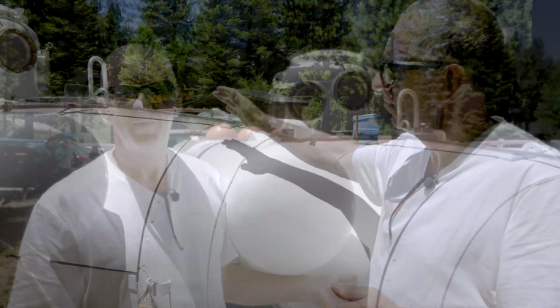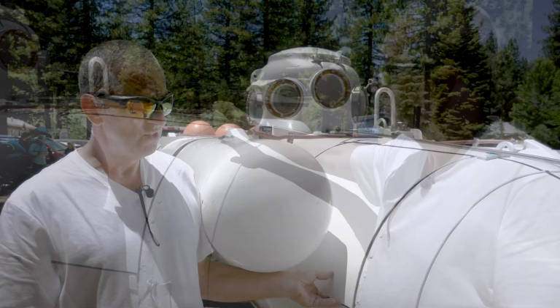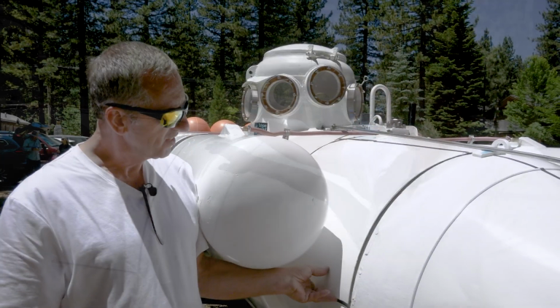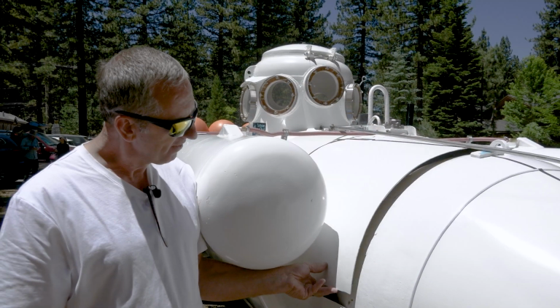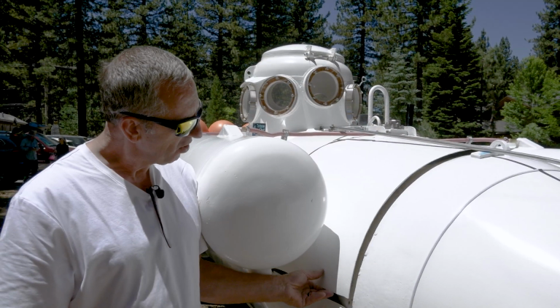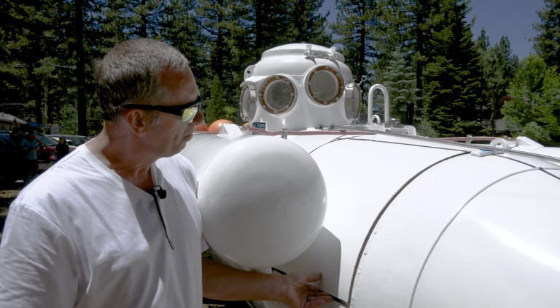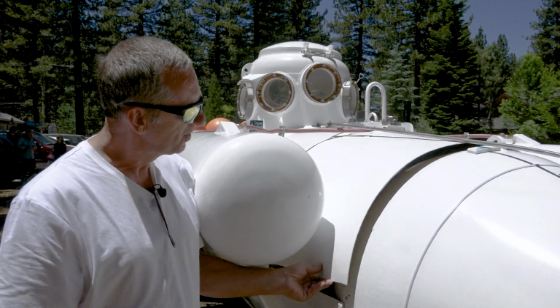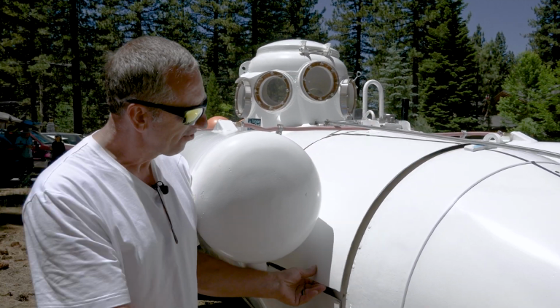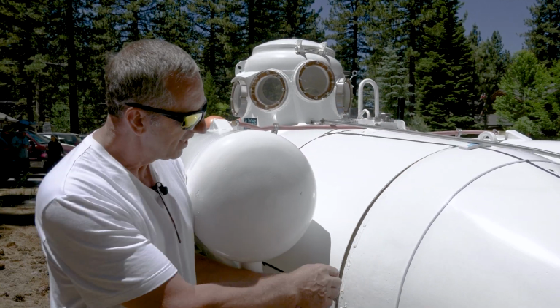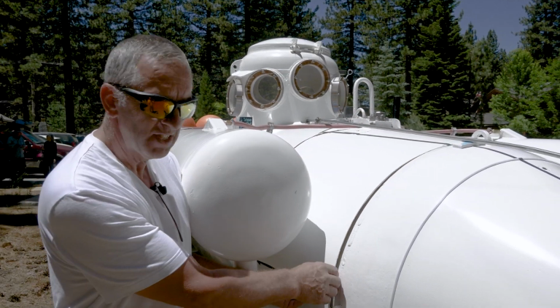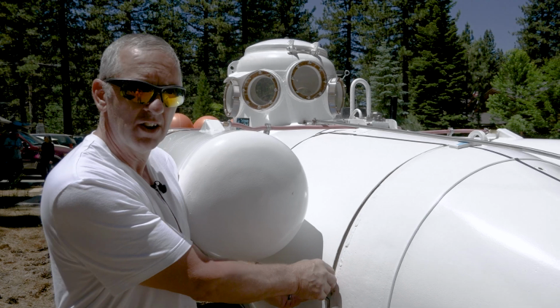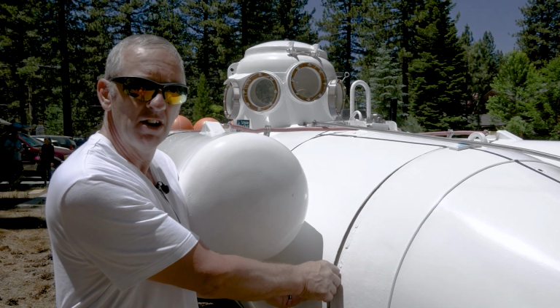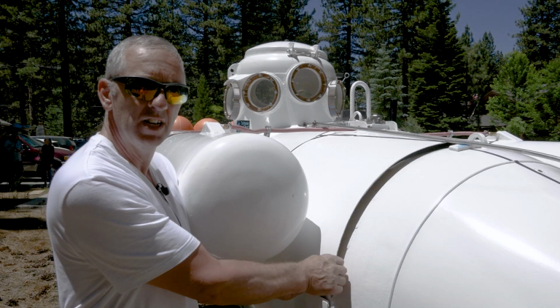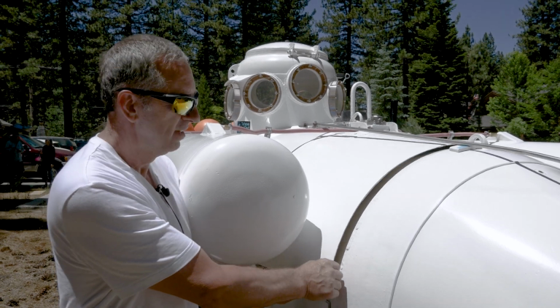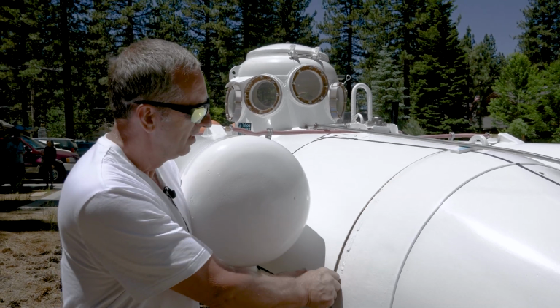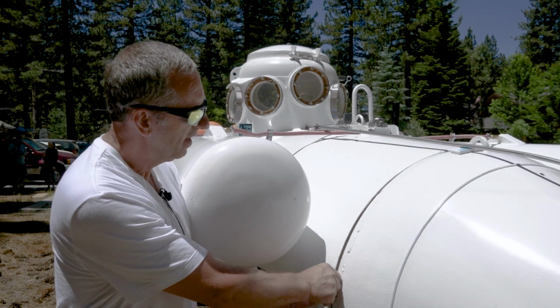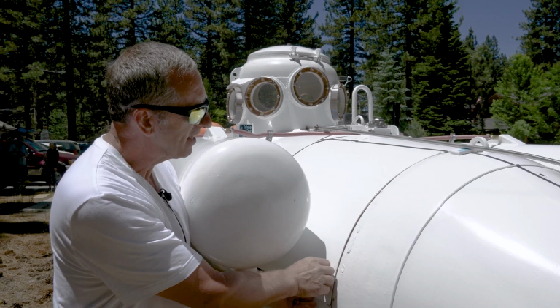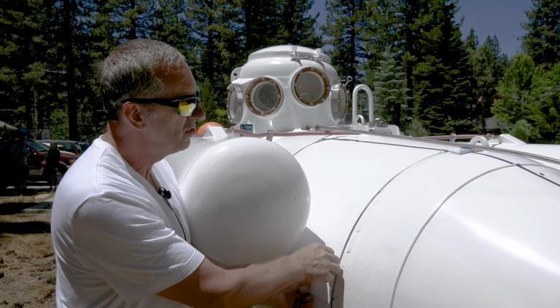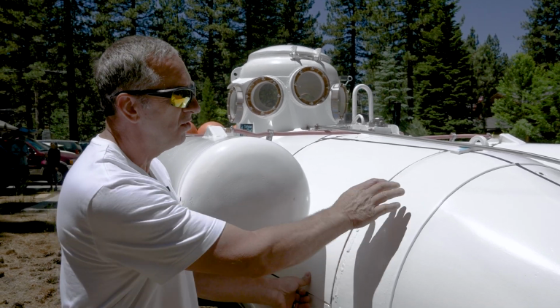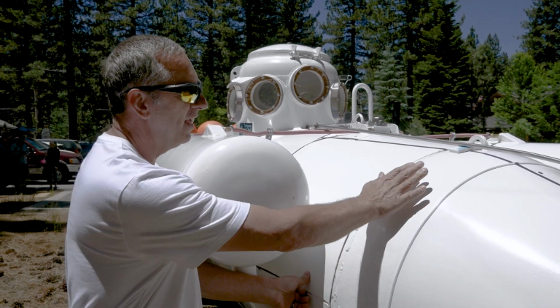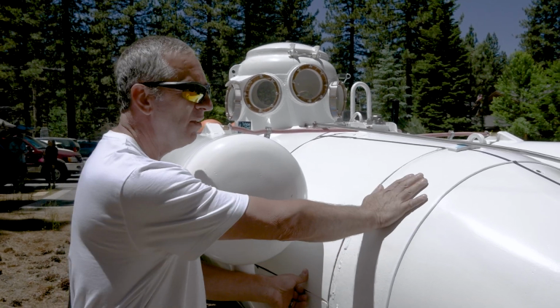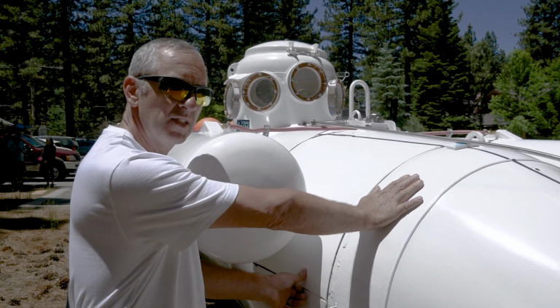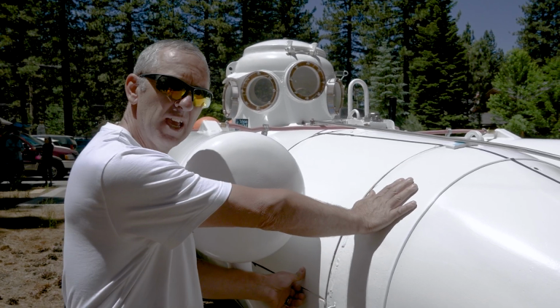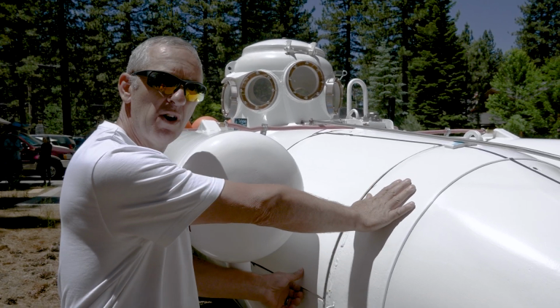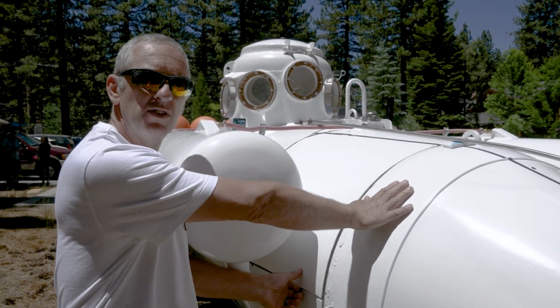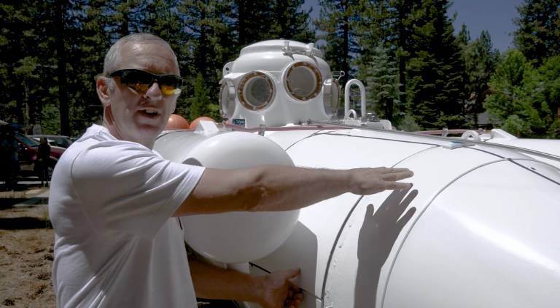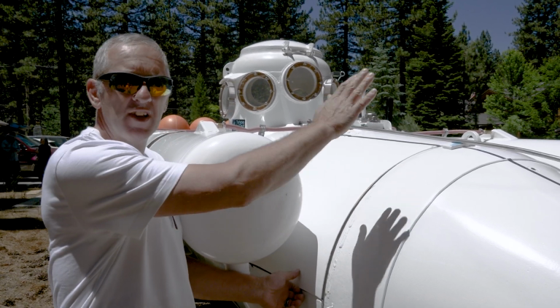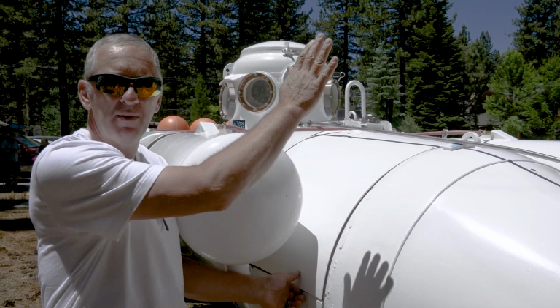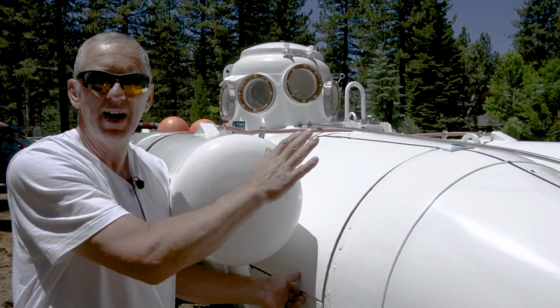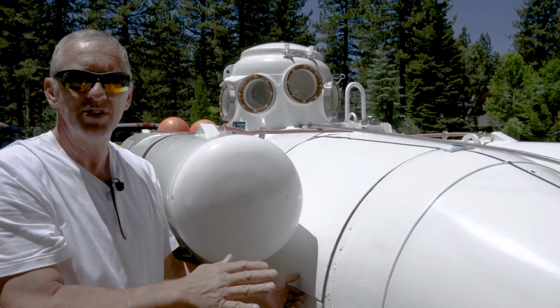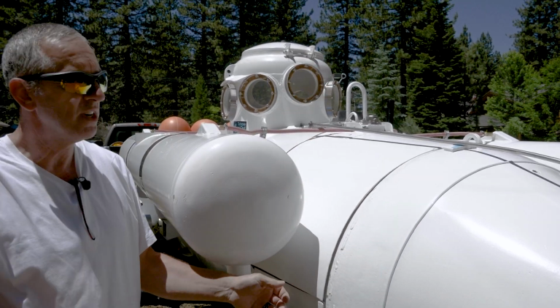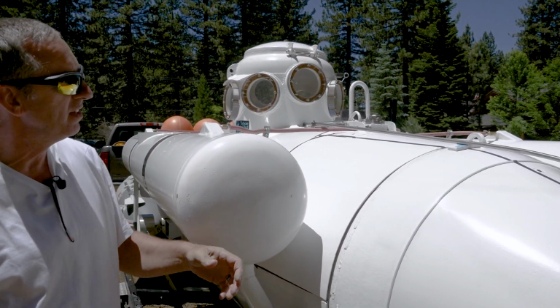This cover opens freely — it's like a car hood — and that's to allow the escape pod to drift up unrestricted.